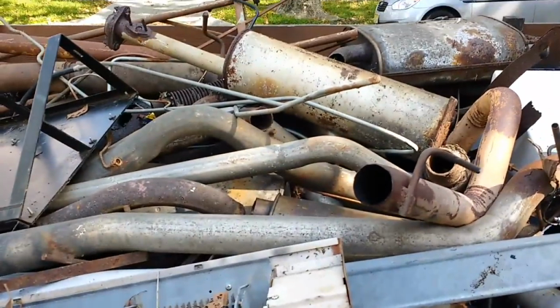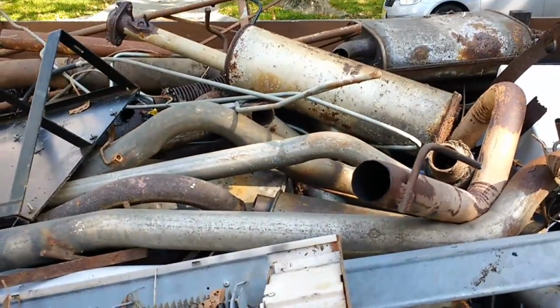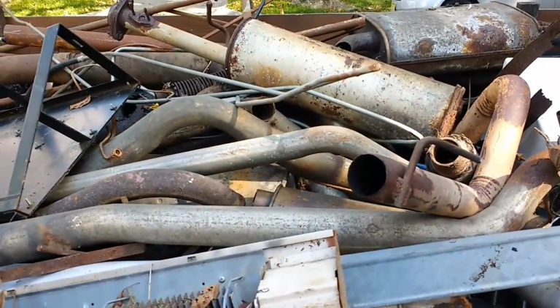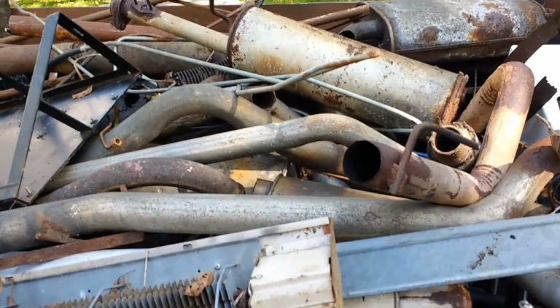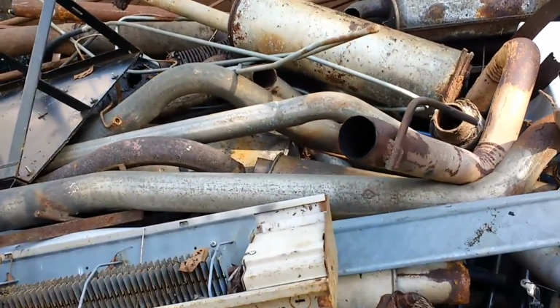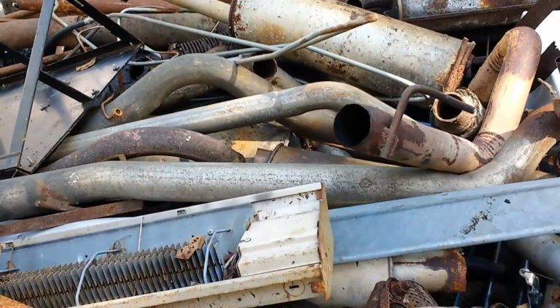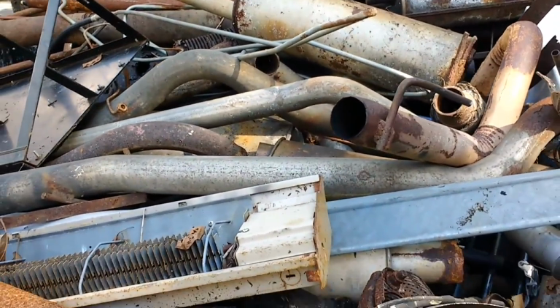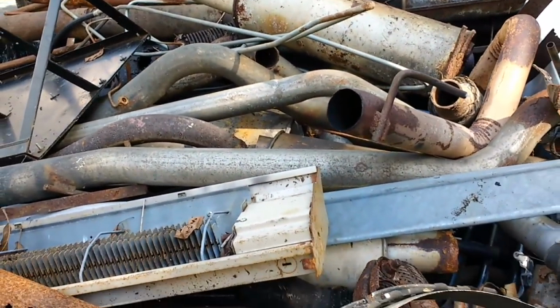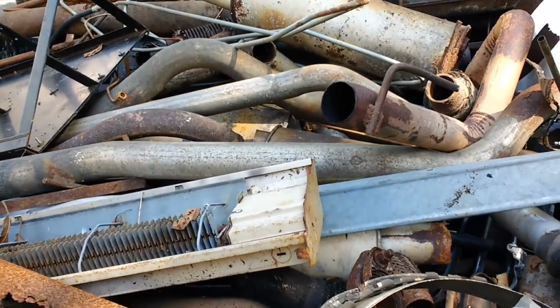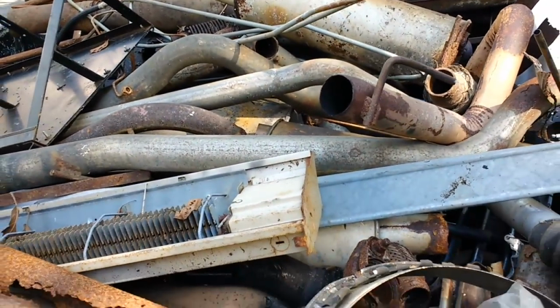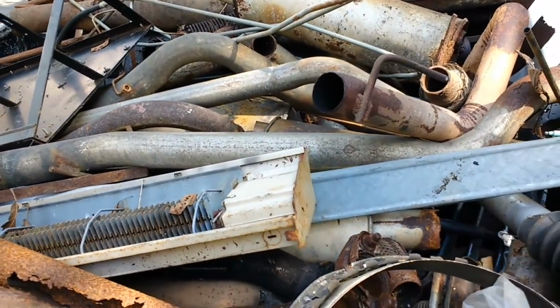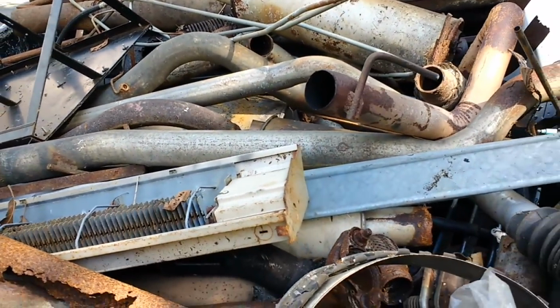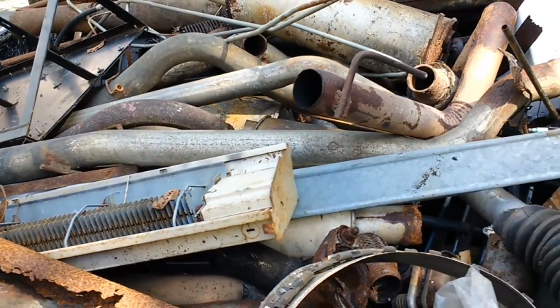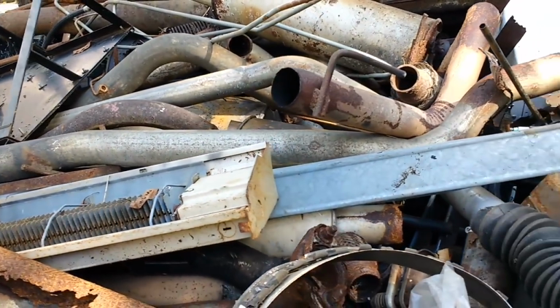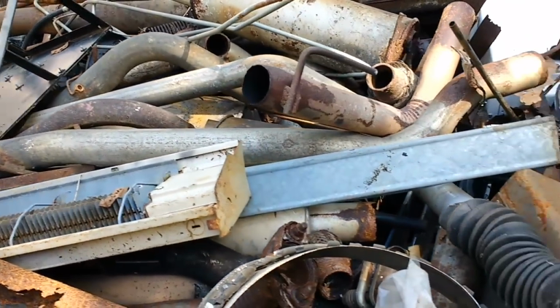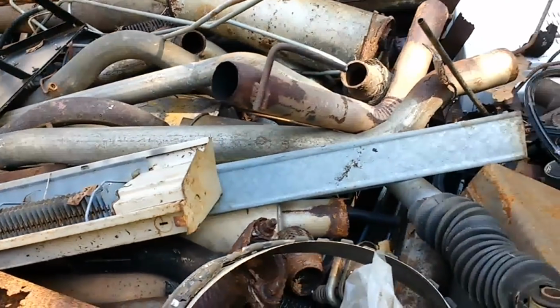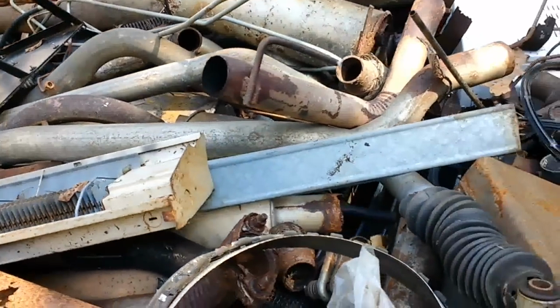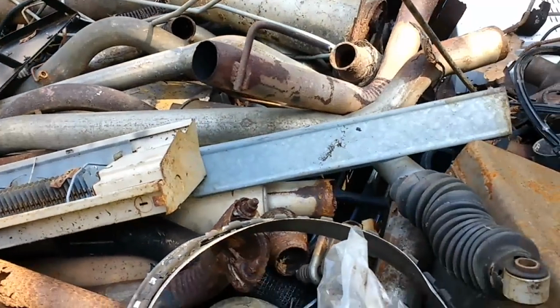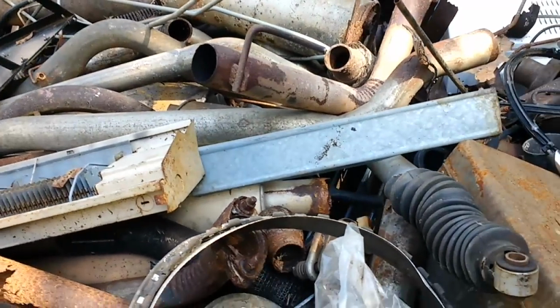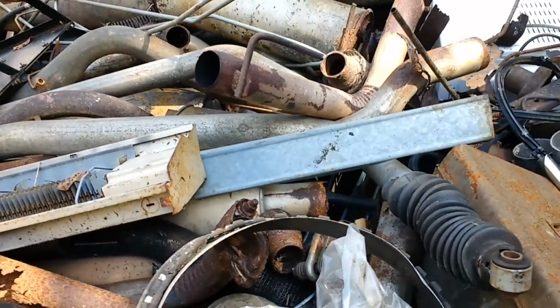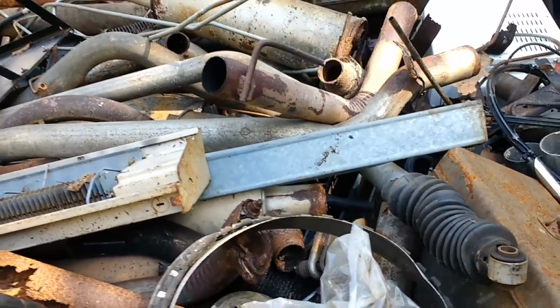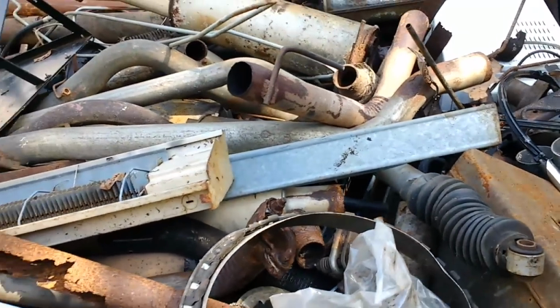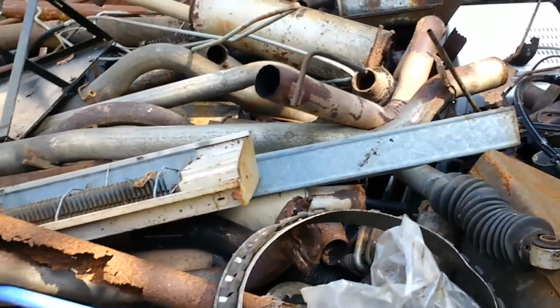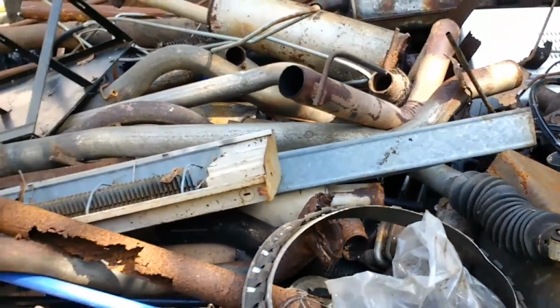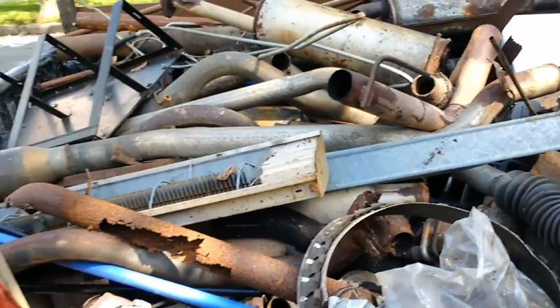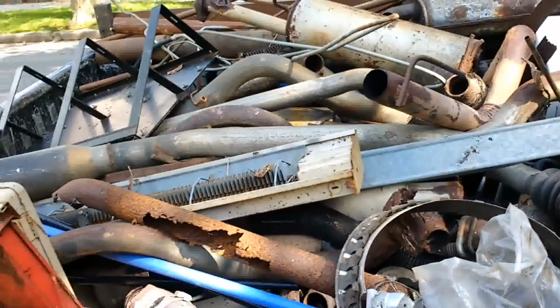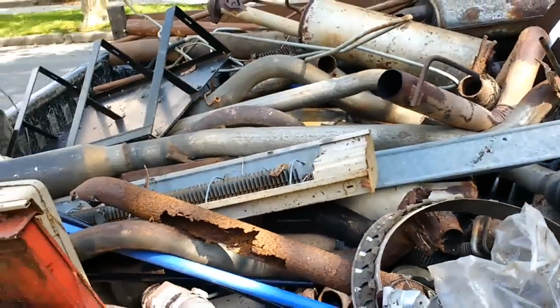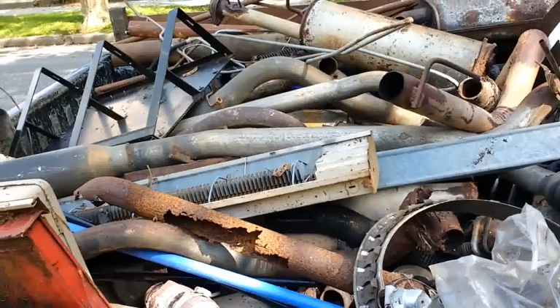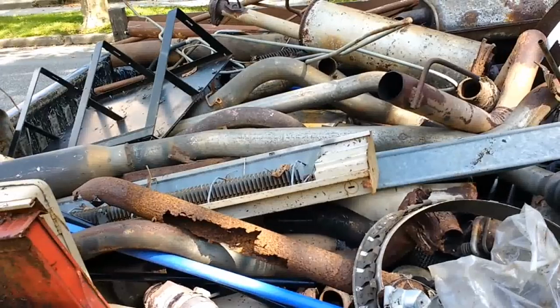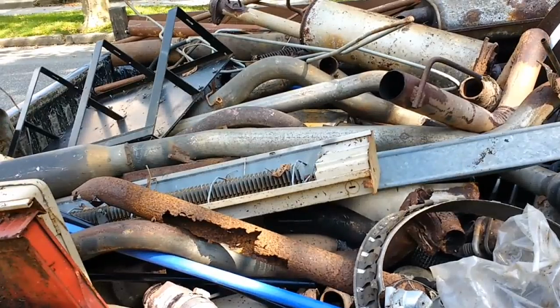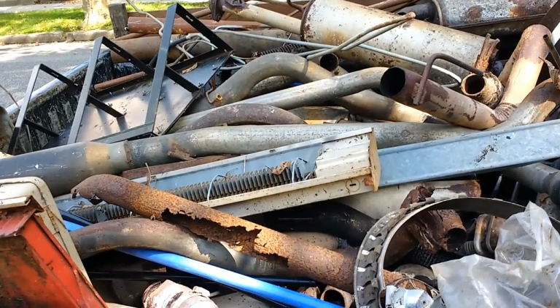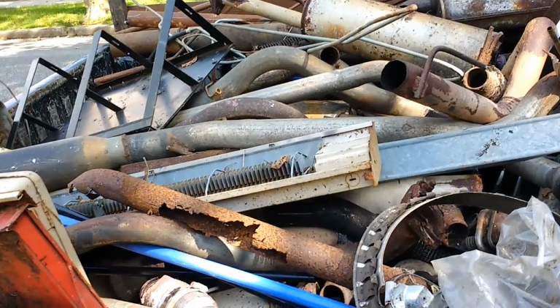Here's what we got today — mostly pipes and mufflers. So we're going to go see what we get at the scrapyard.